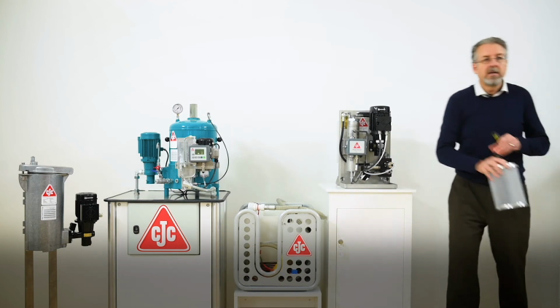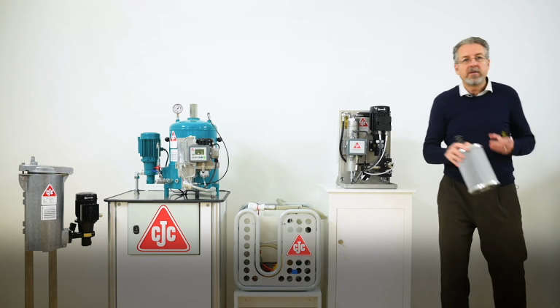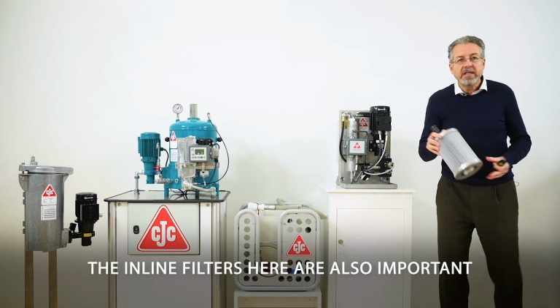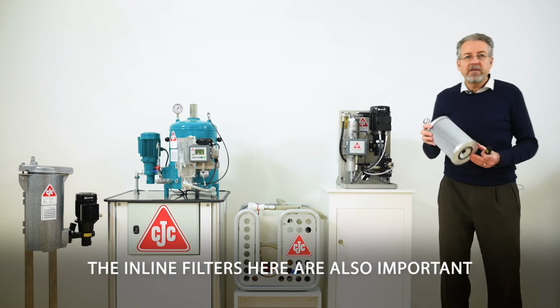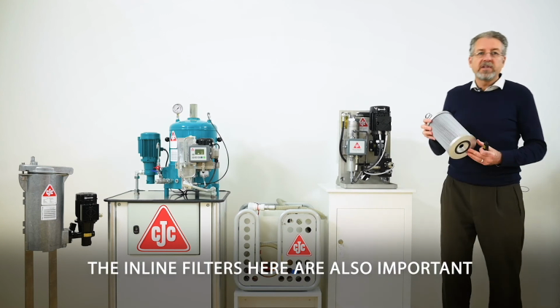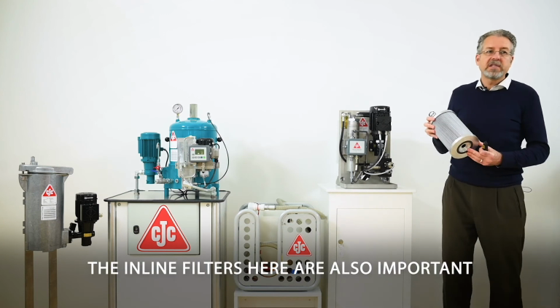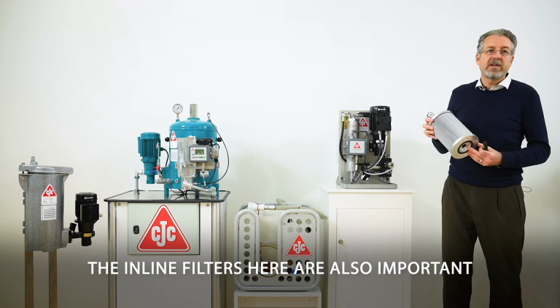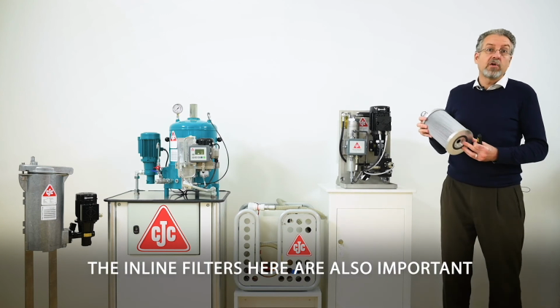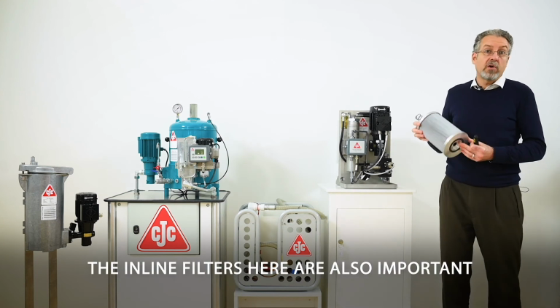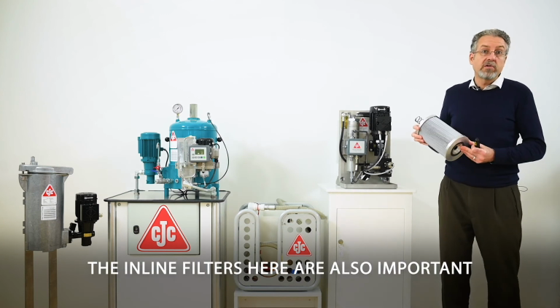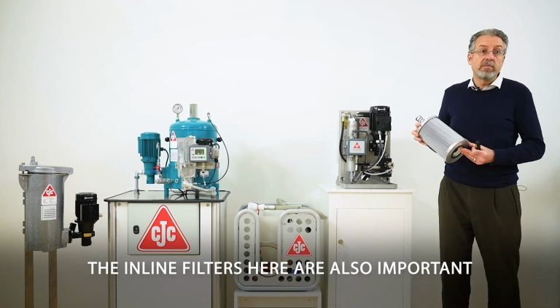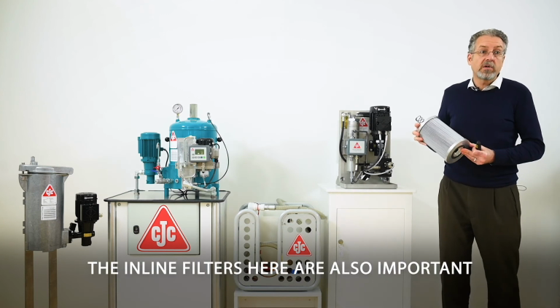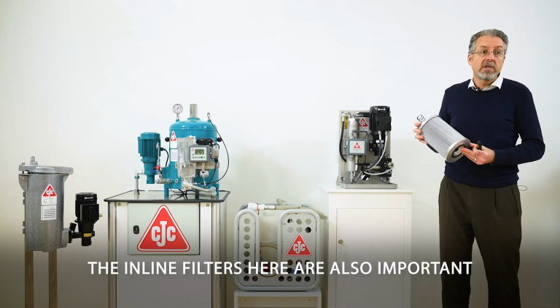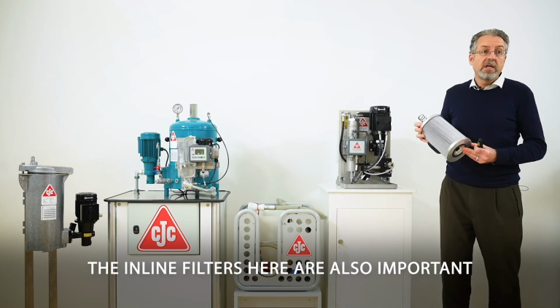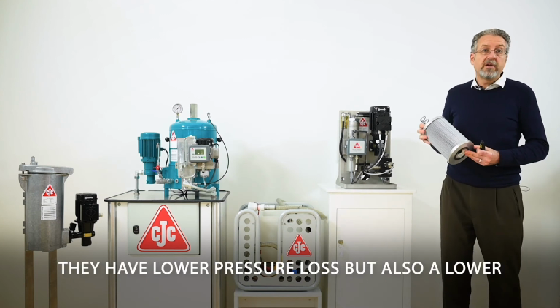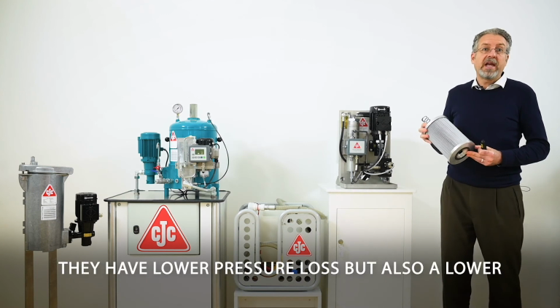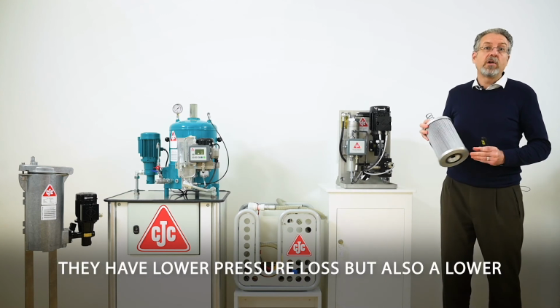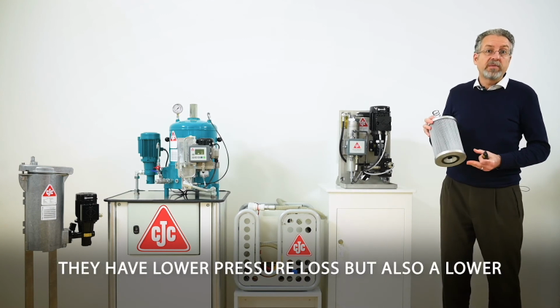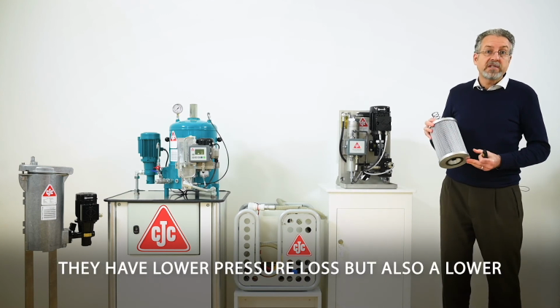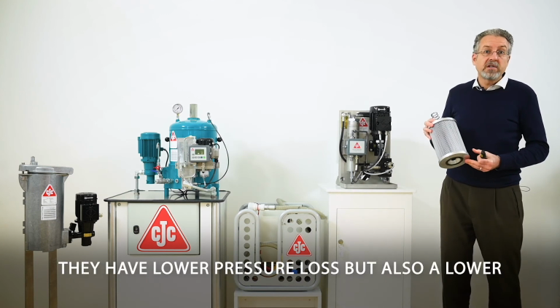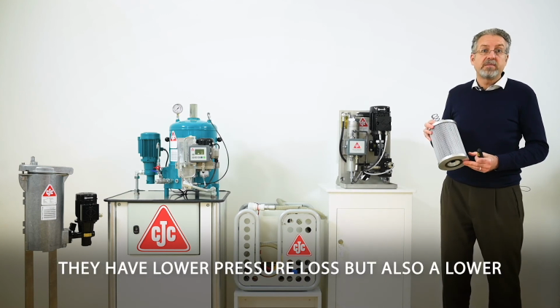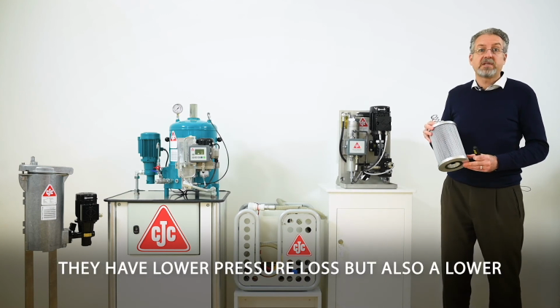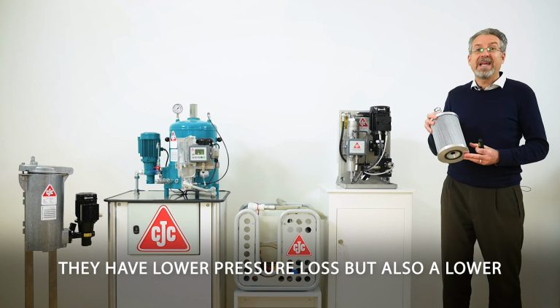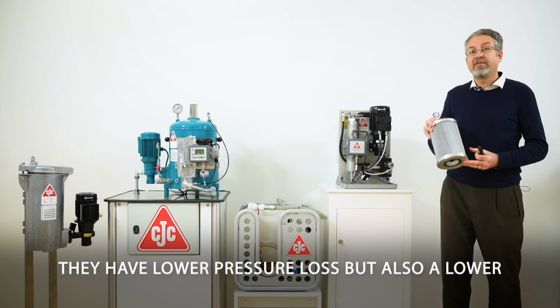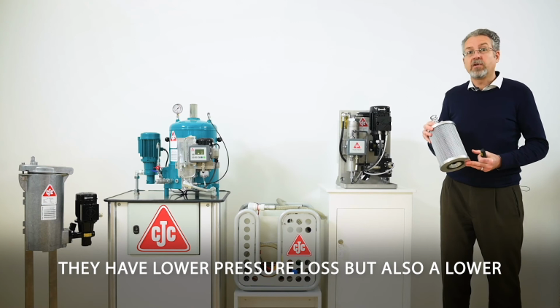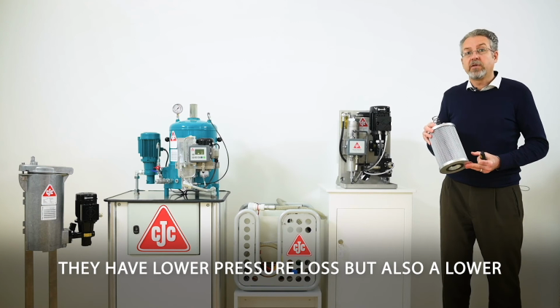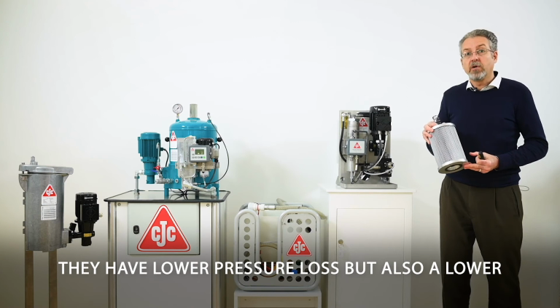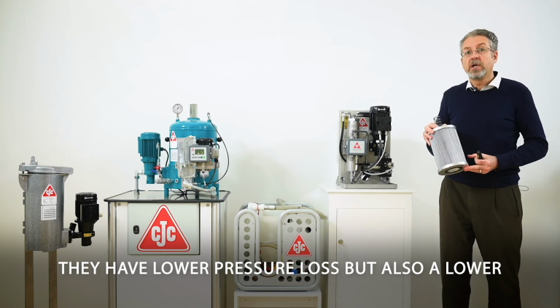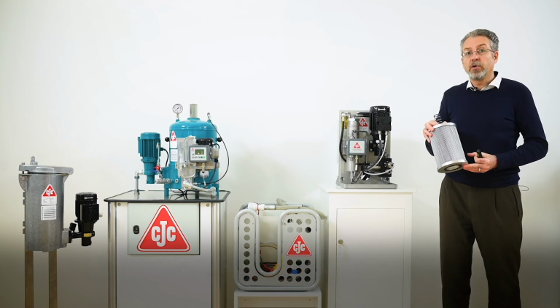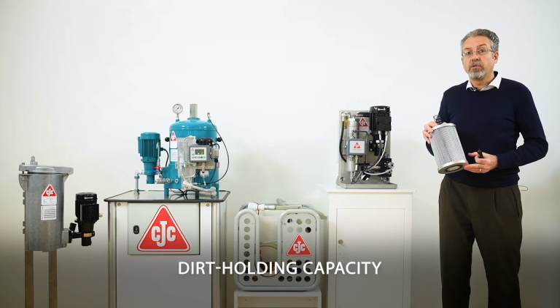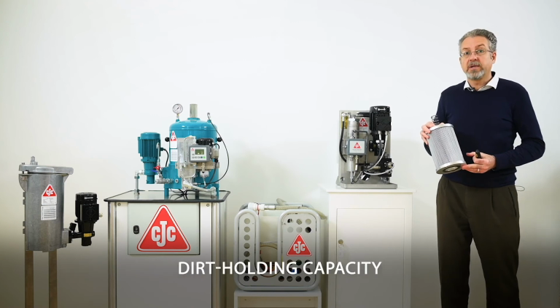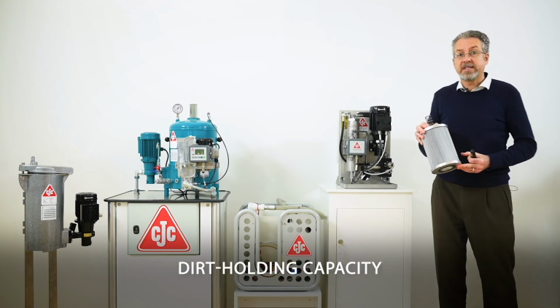The inline filters are also important. They have lower pressure loss, but they also have a lower dirt holding capacity.